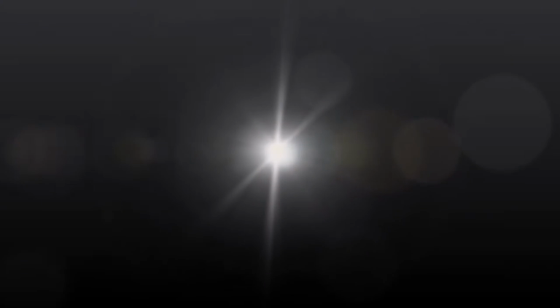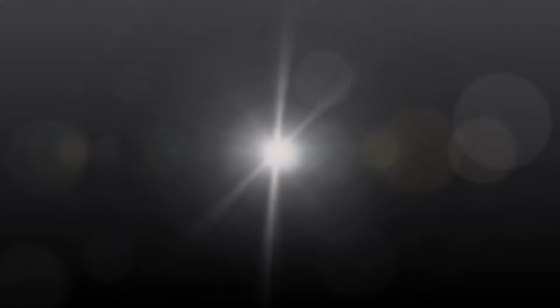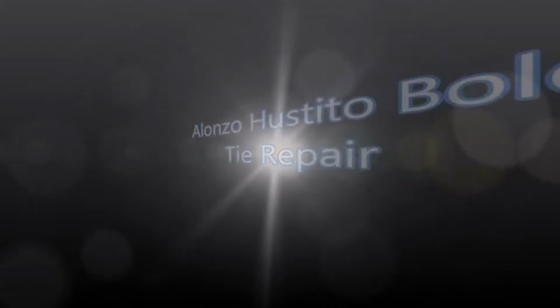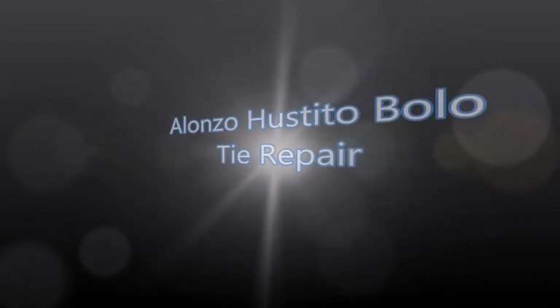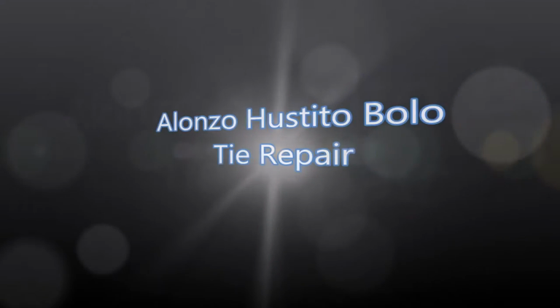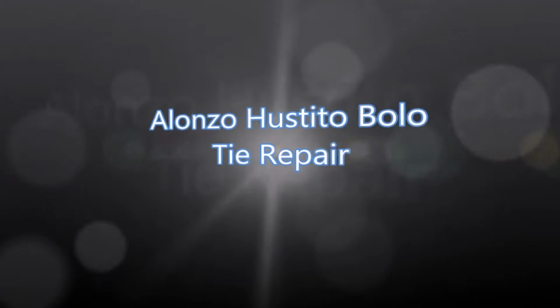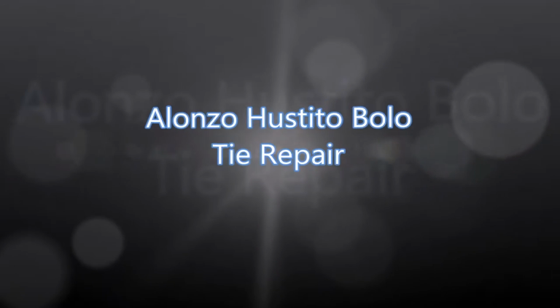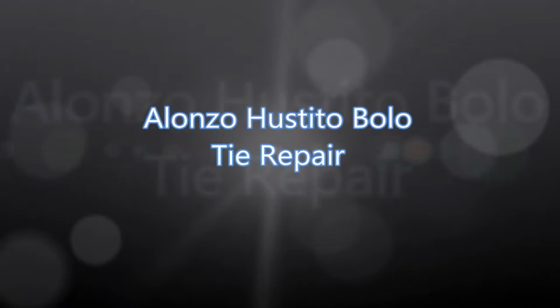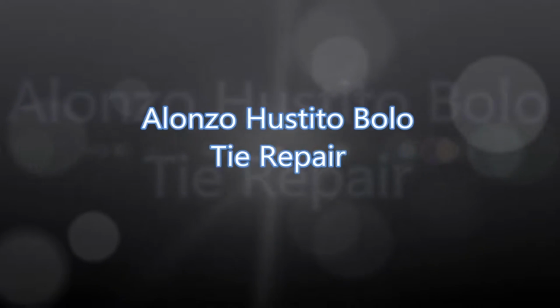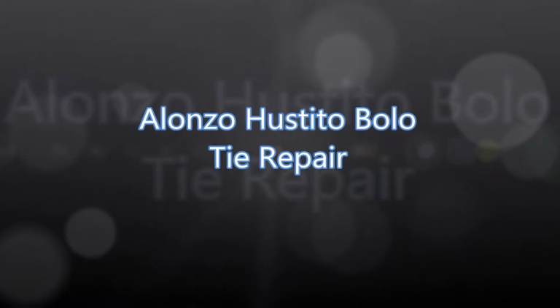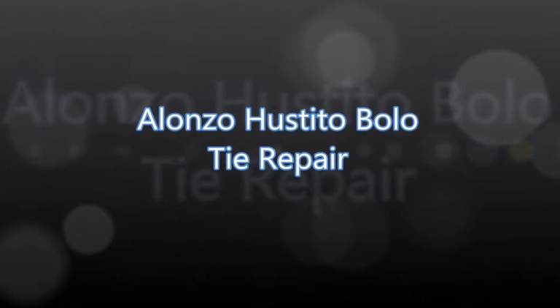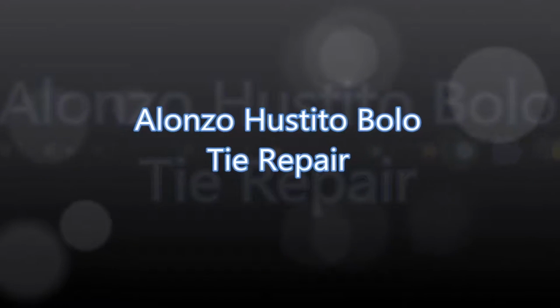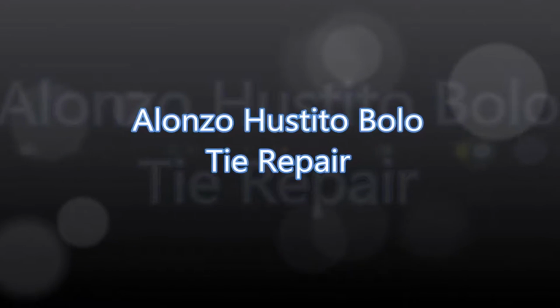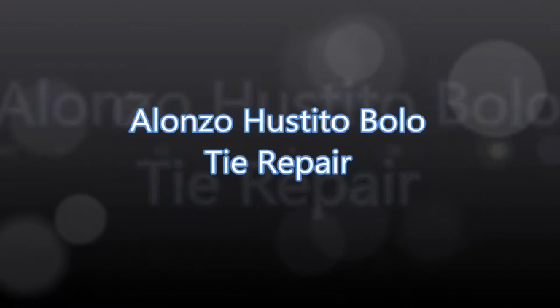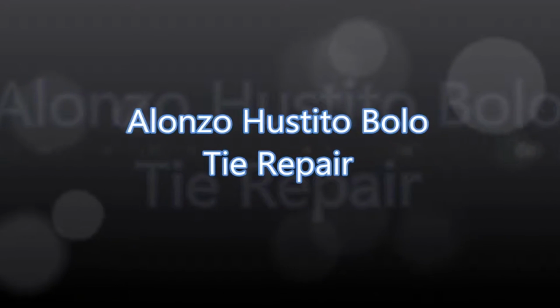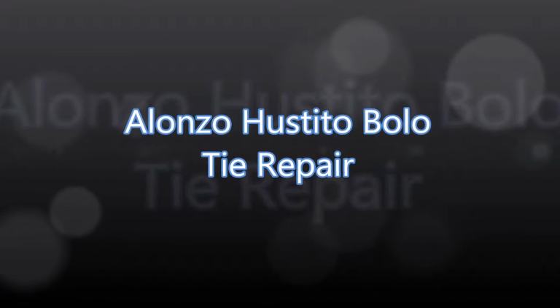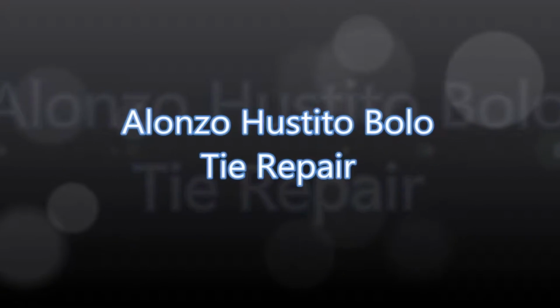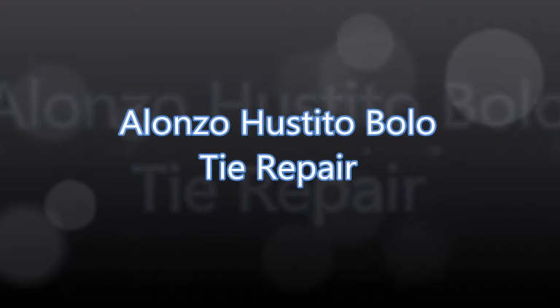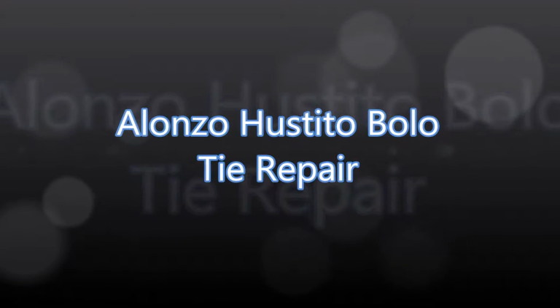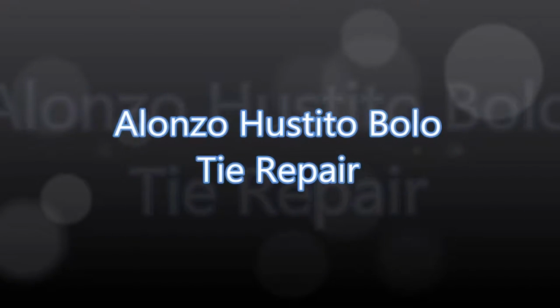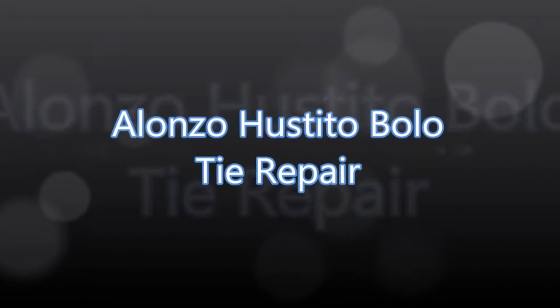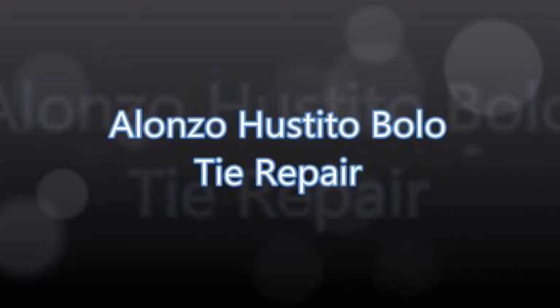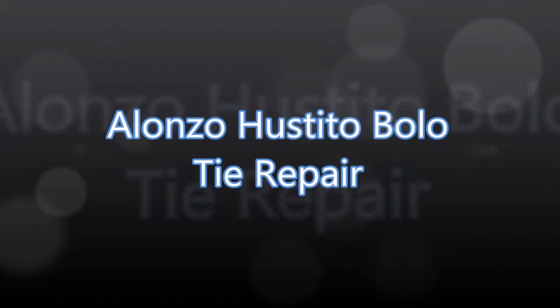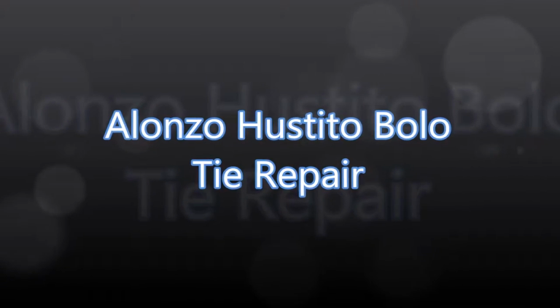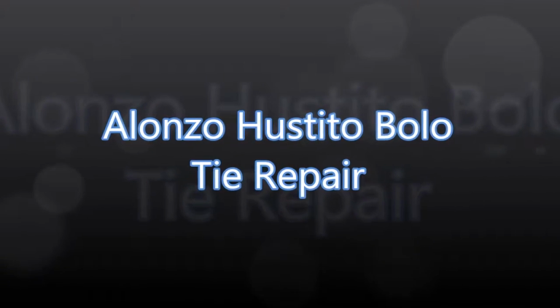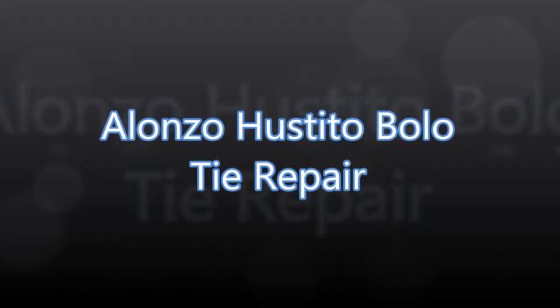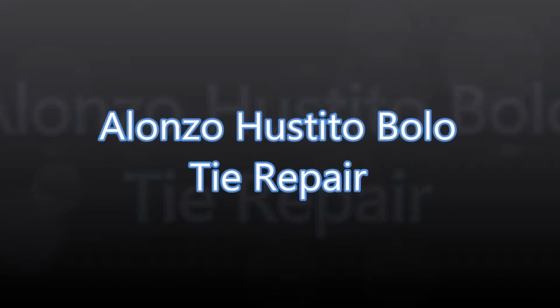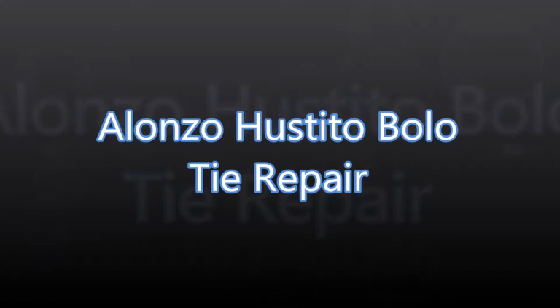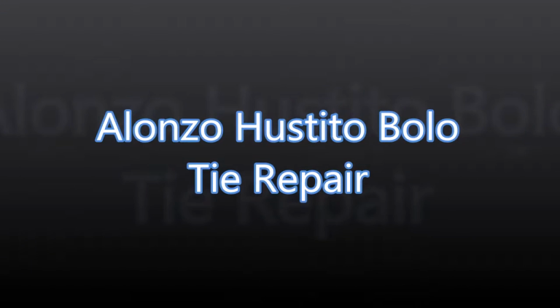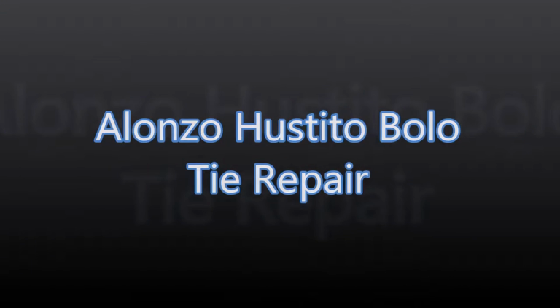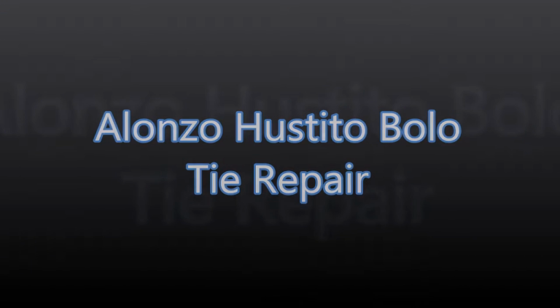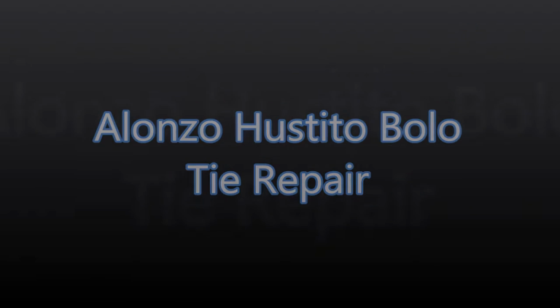Welcome to my Alonzo Vestido Bolo Tie Repair. This piece was had for a good price, and now I'm going to try to fix the upper leg.